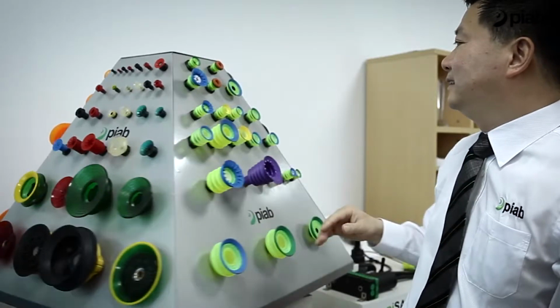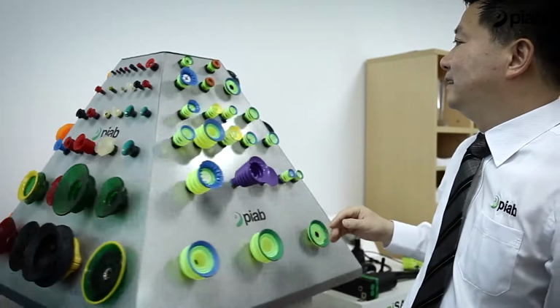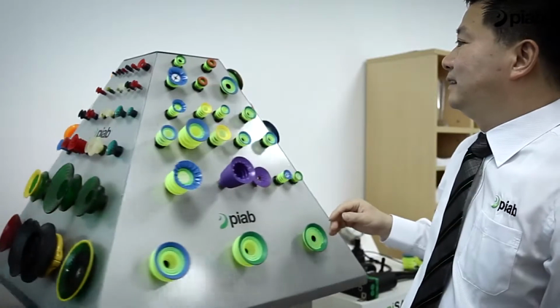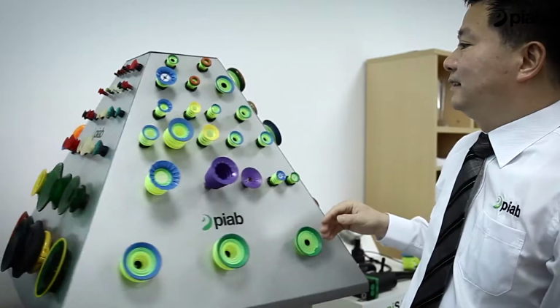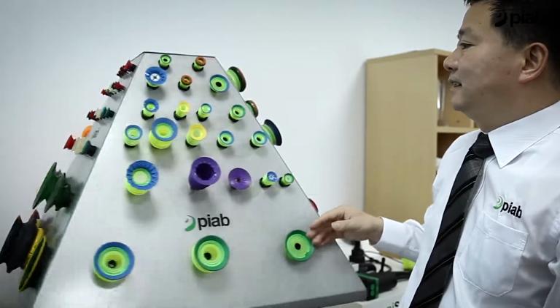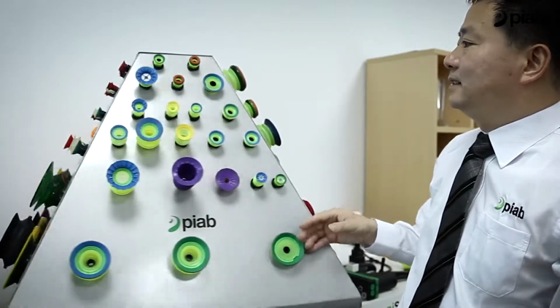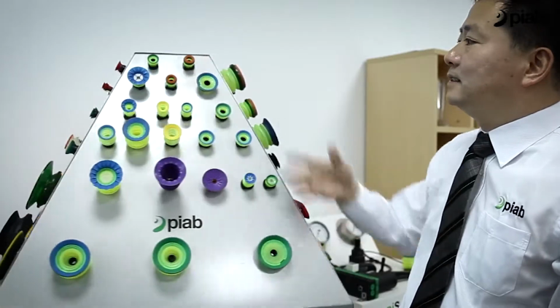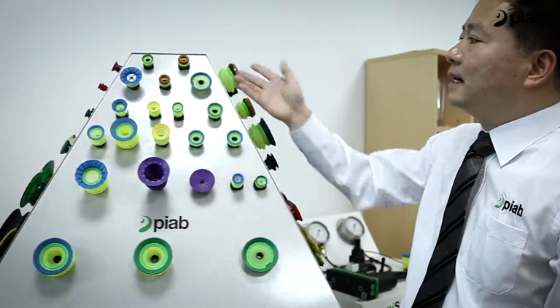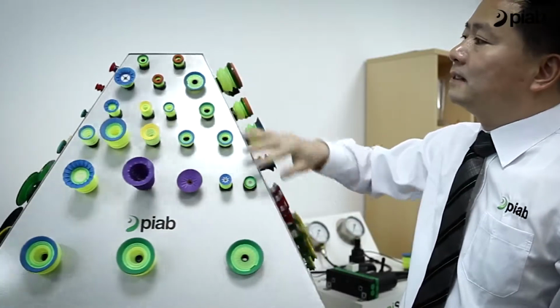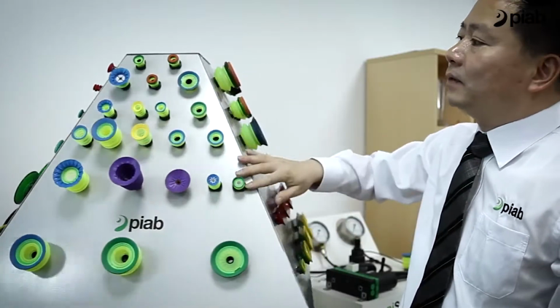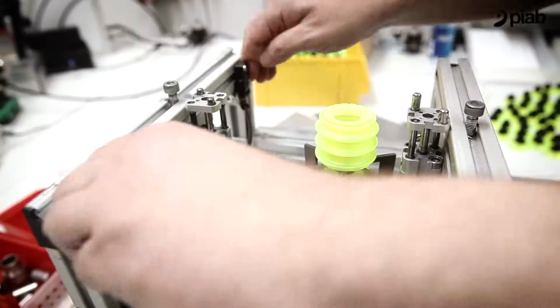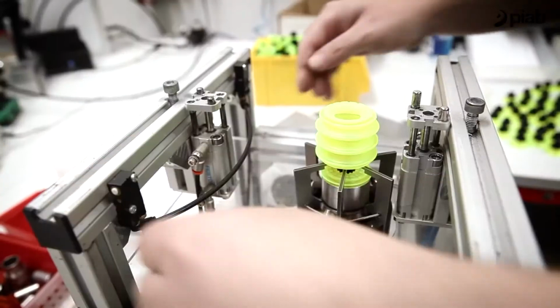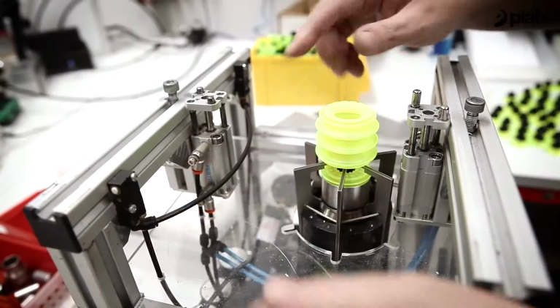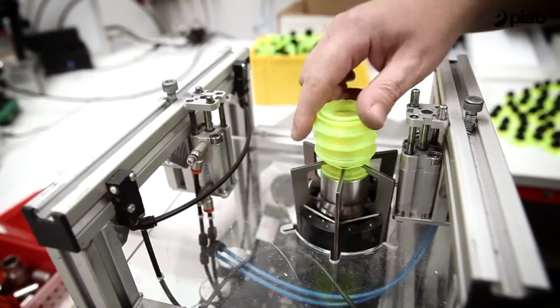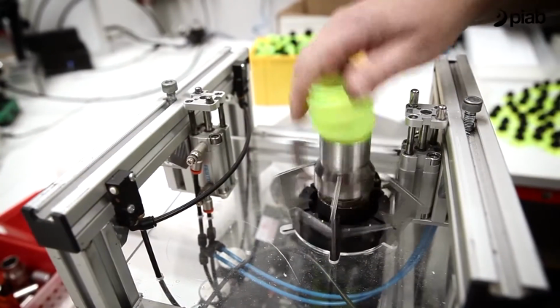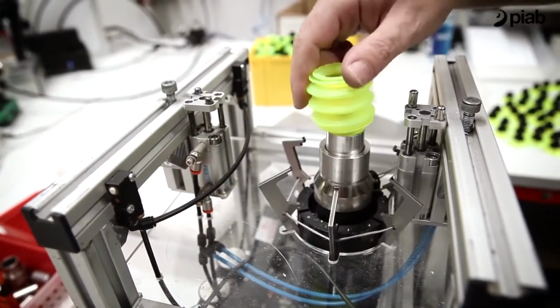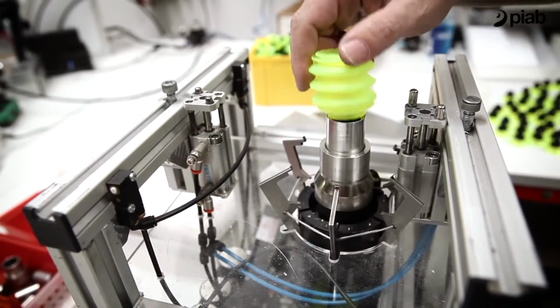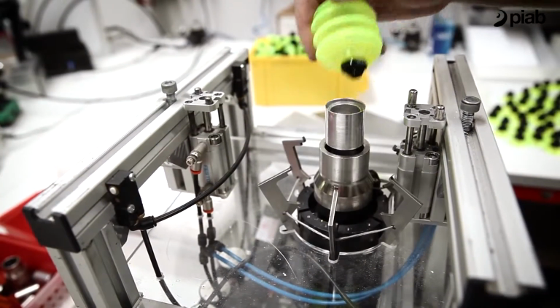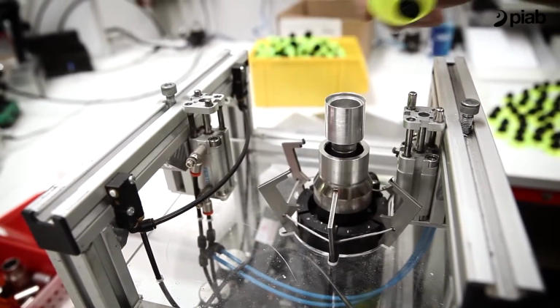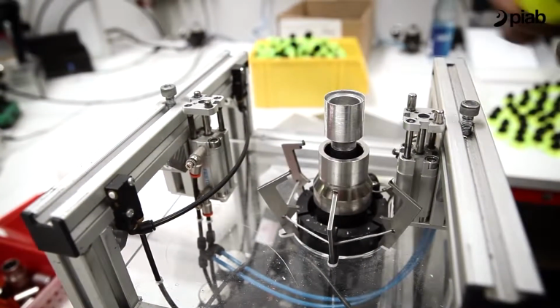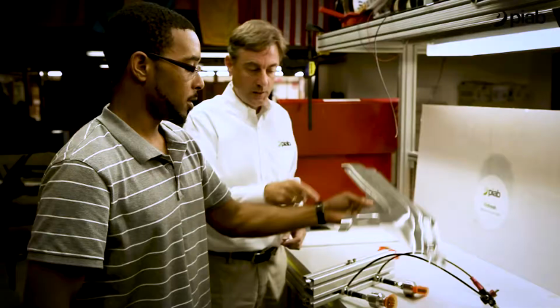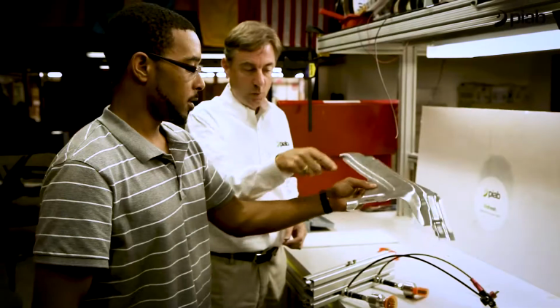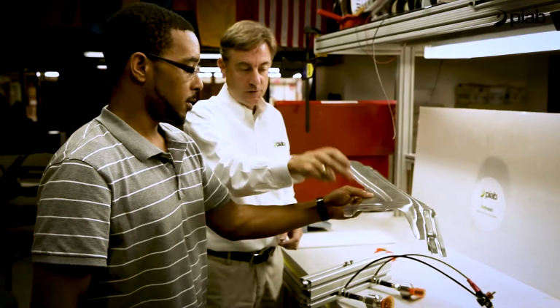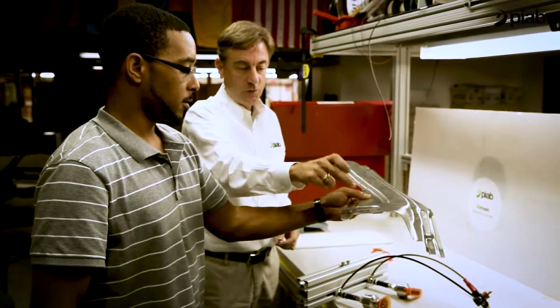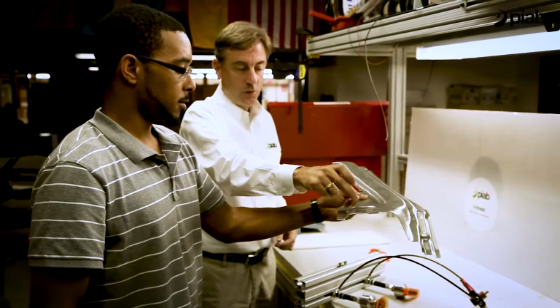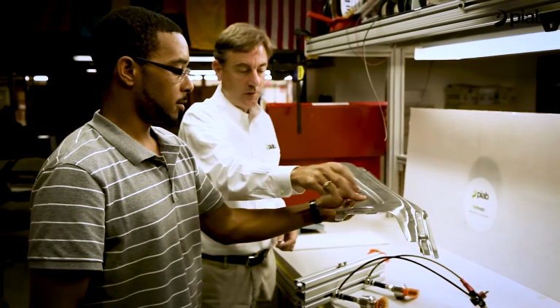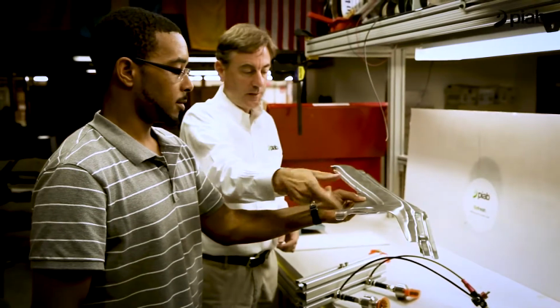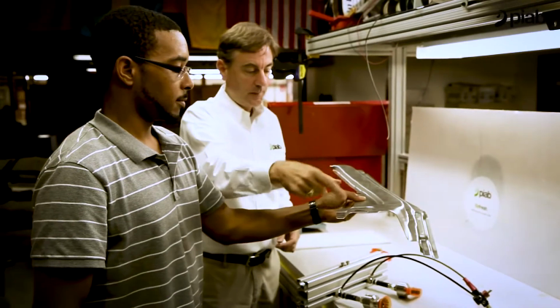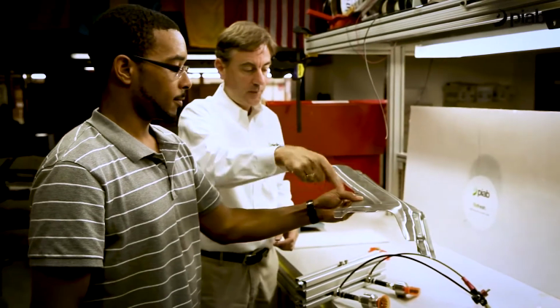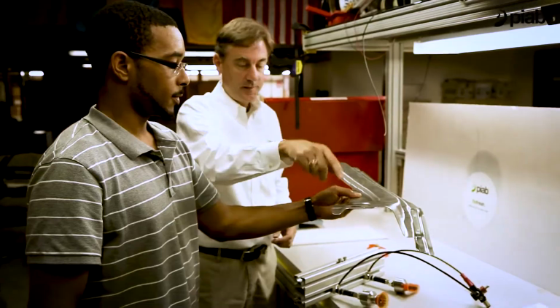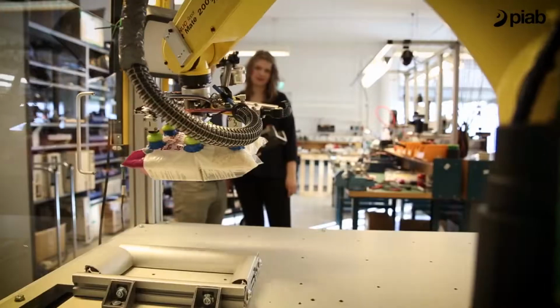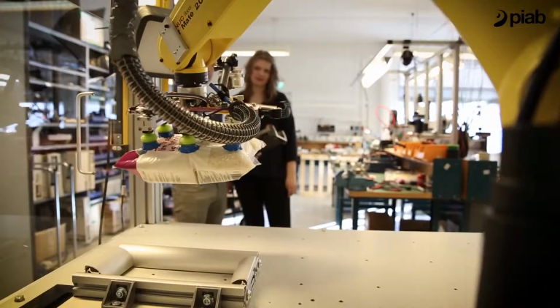The products might look simple on the outside, but they are based on almost 70 years of know-how and numerous patented technologies.